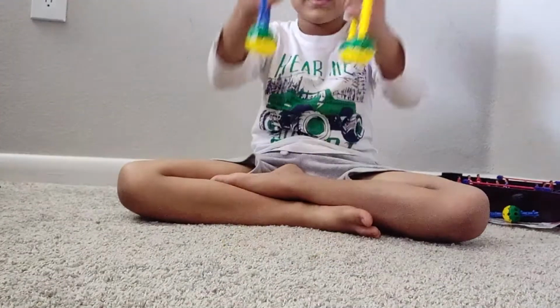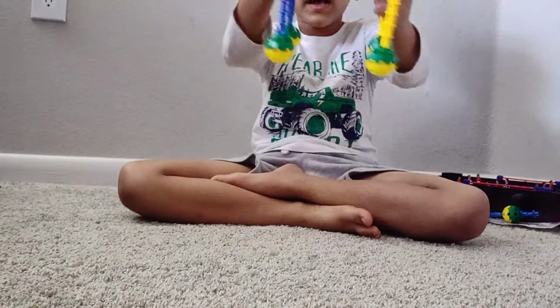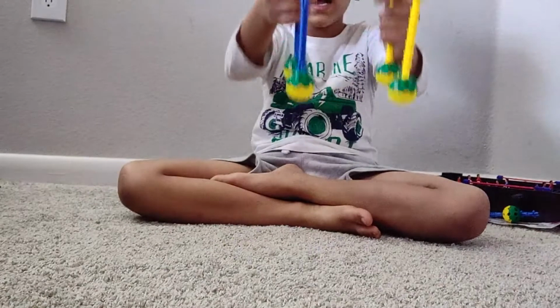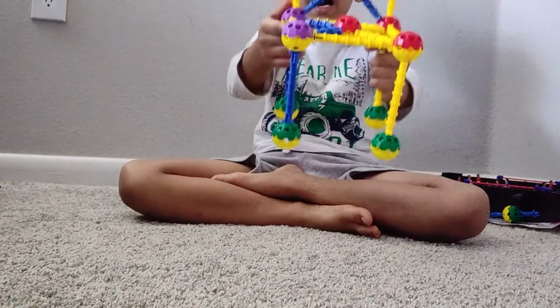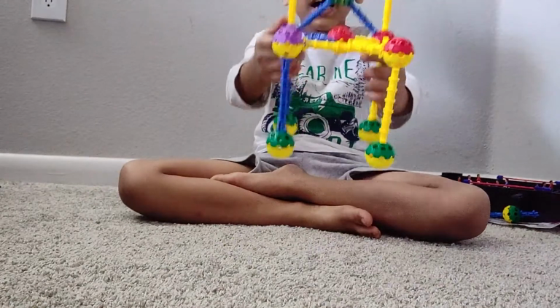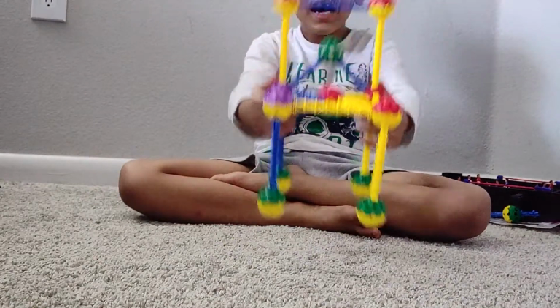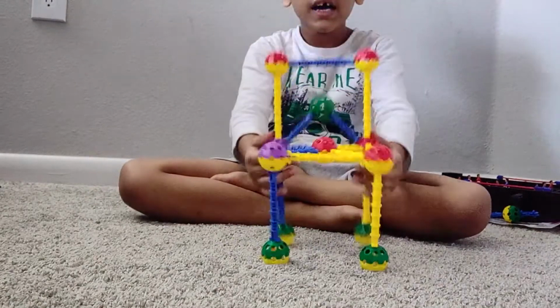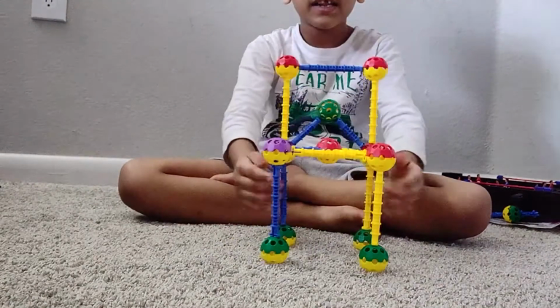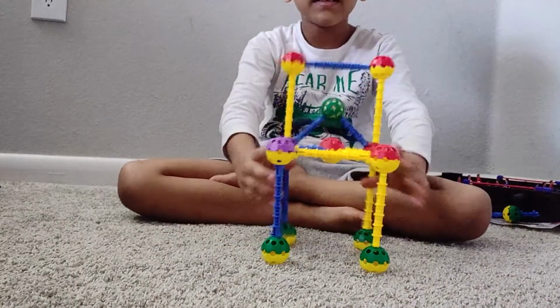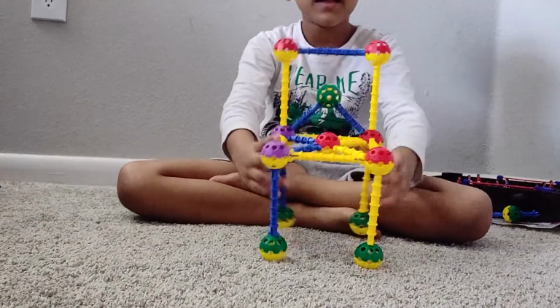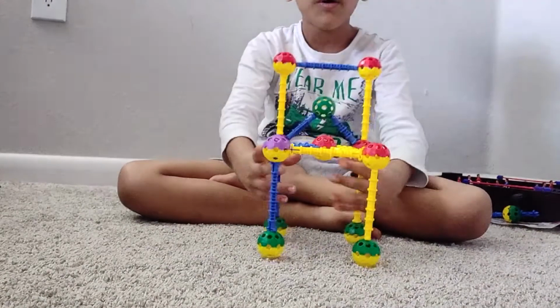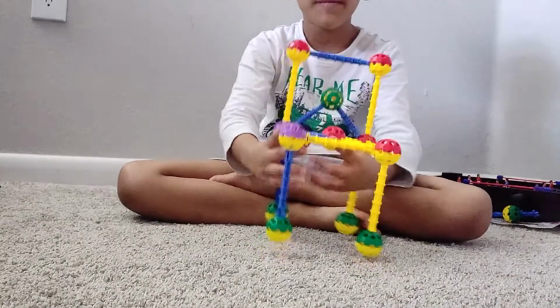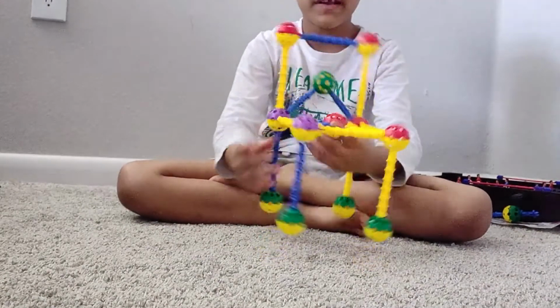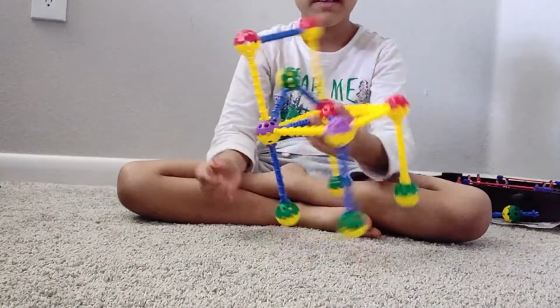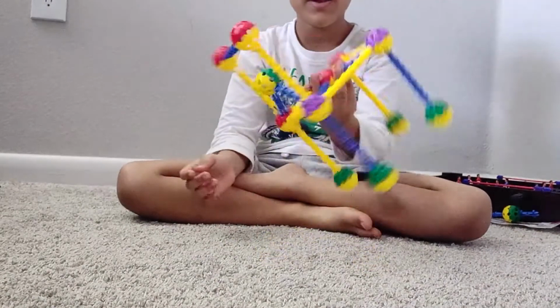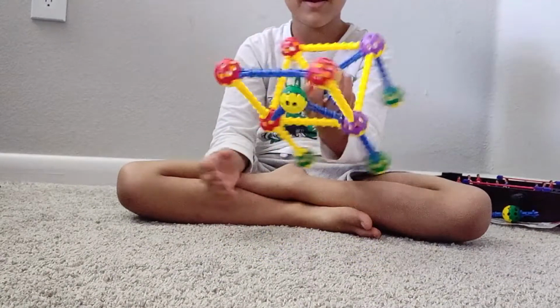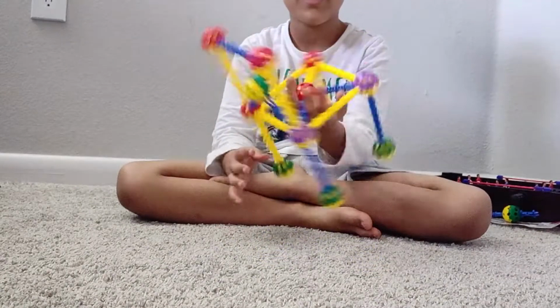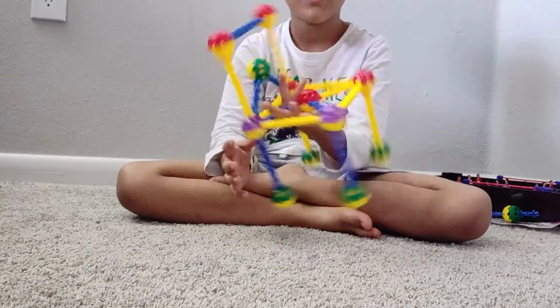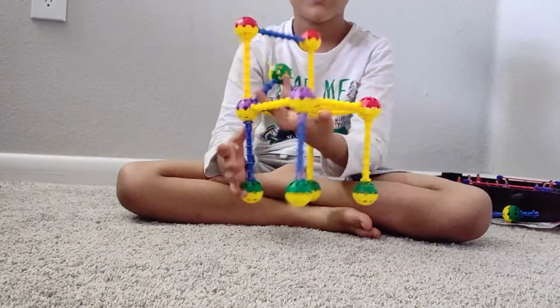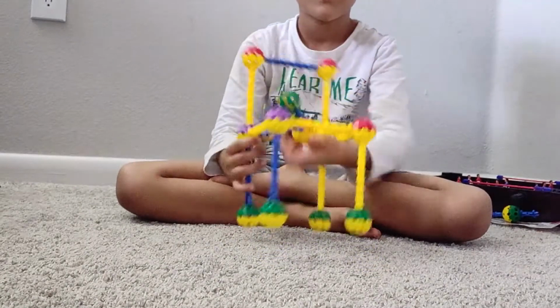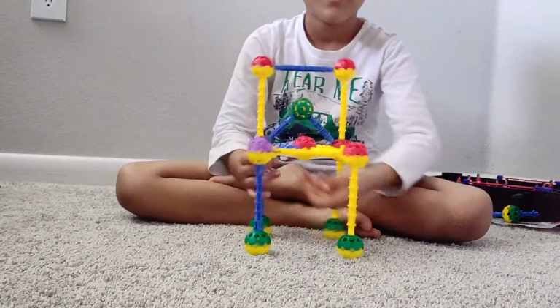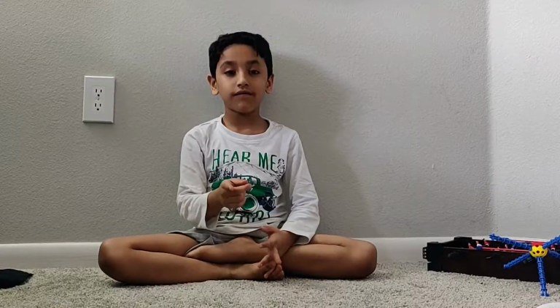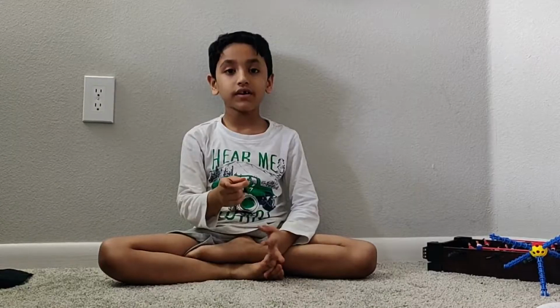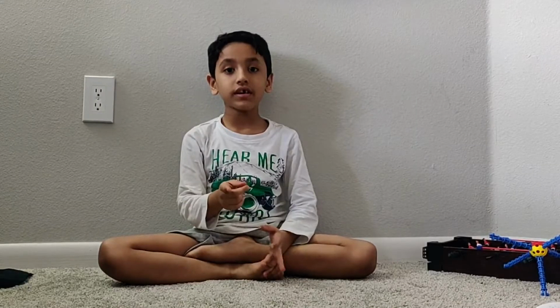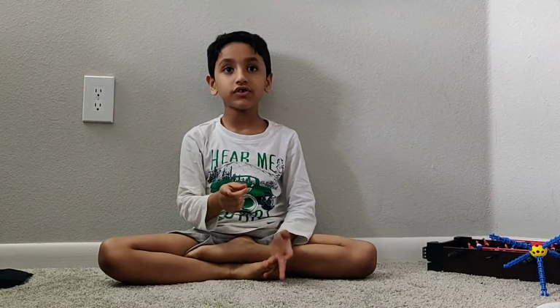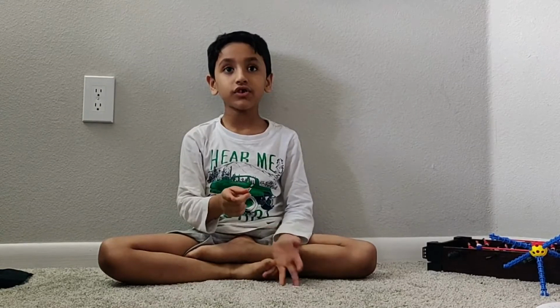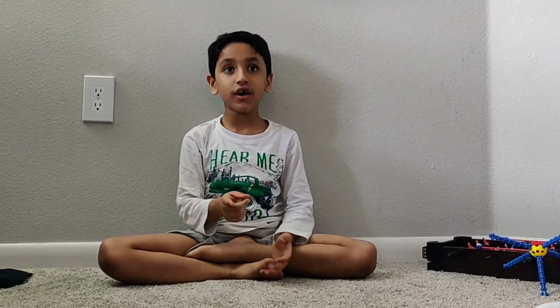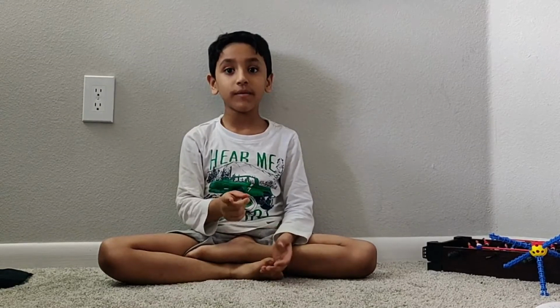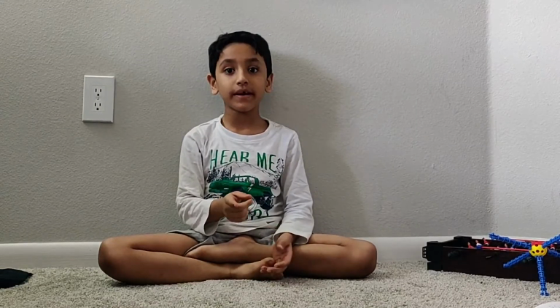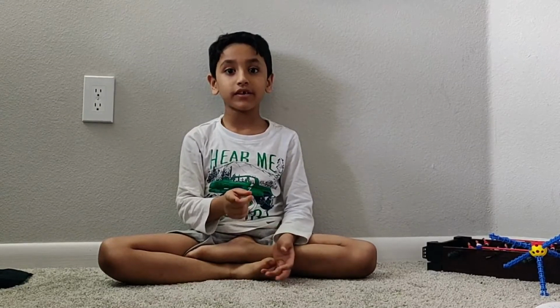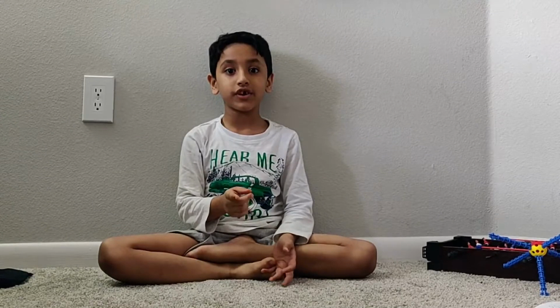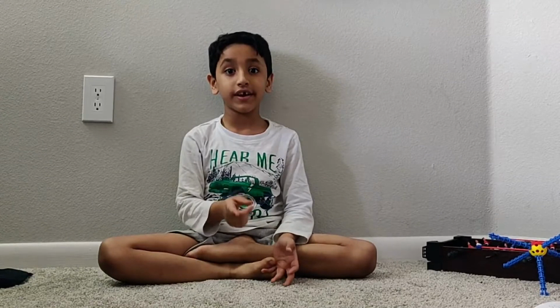Ta-da! This is how I made the chair. First I showed you how to make a chair.